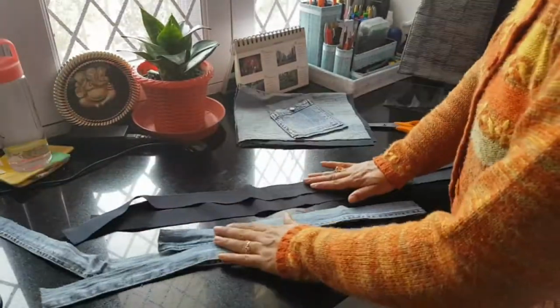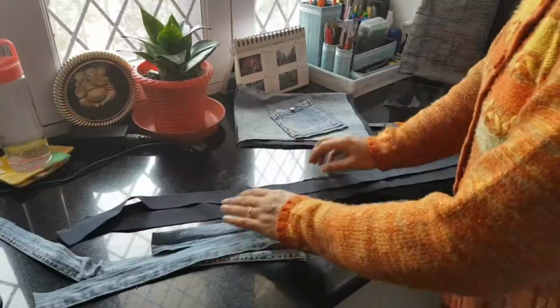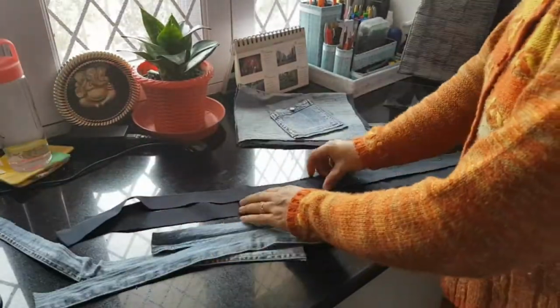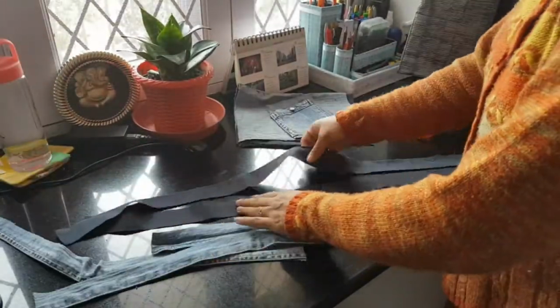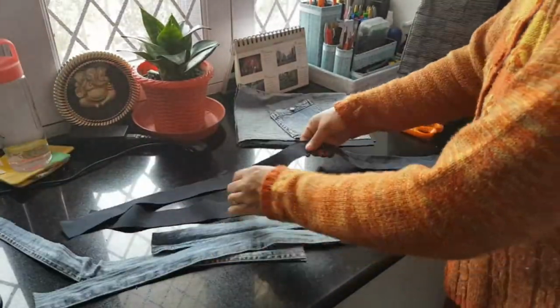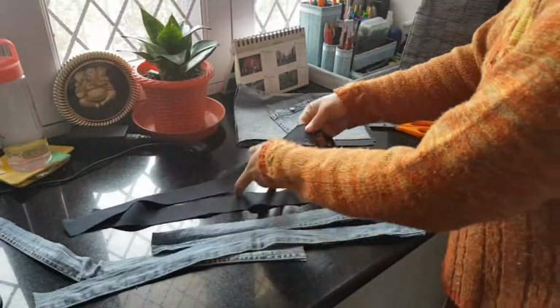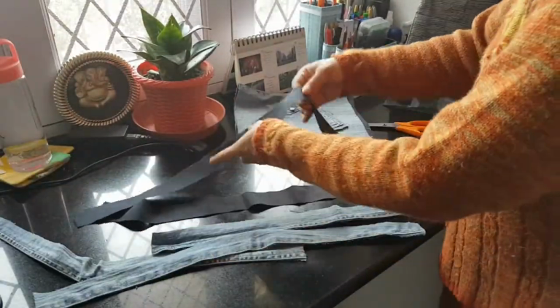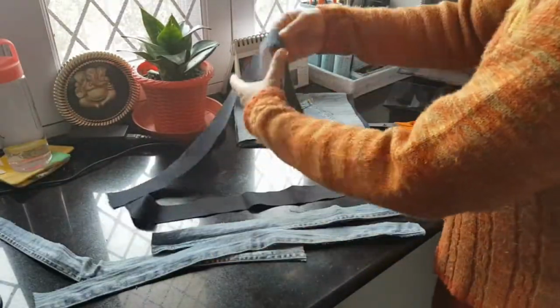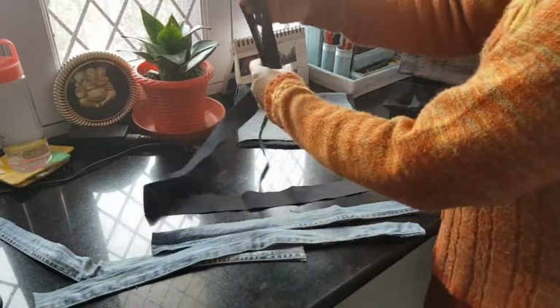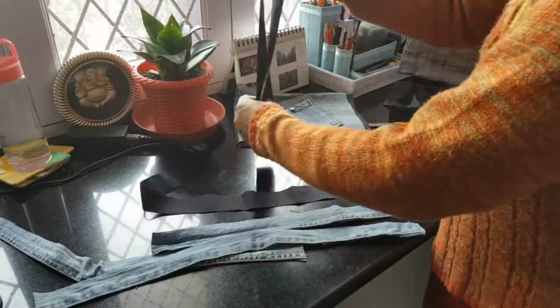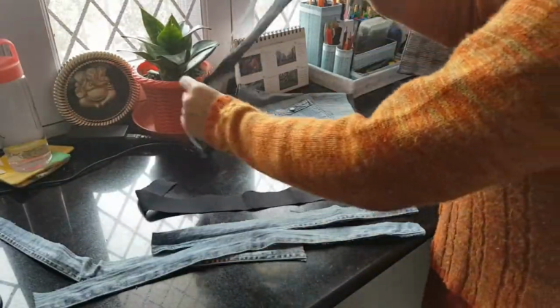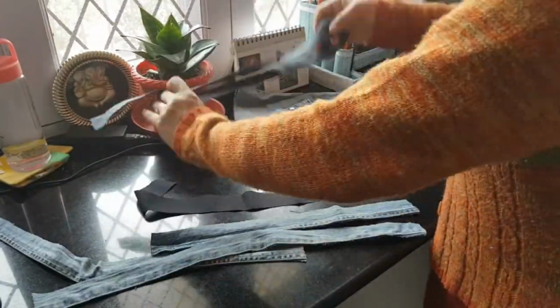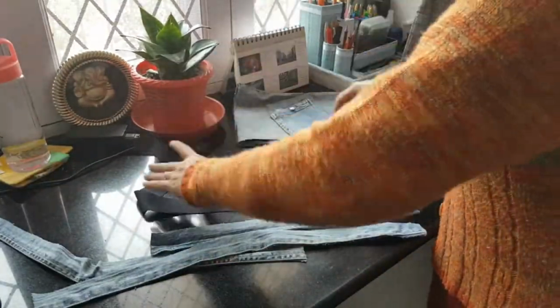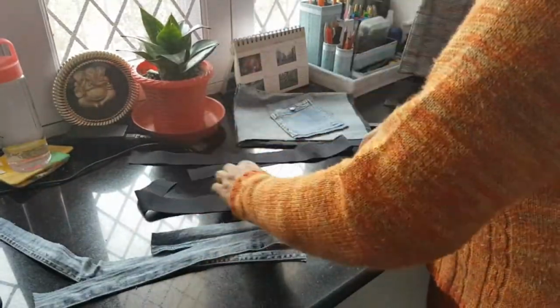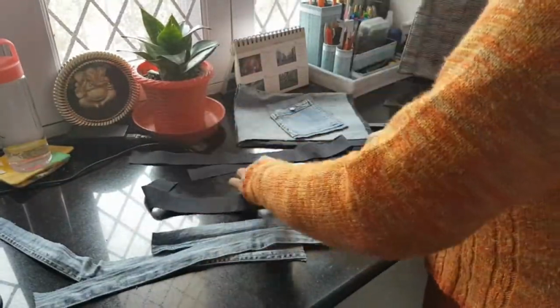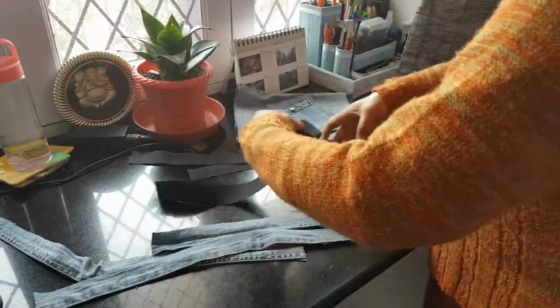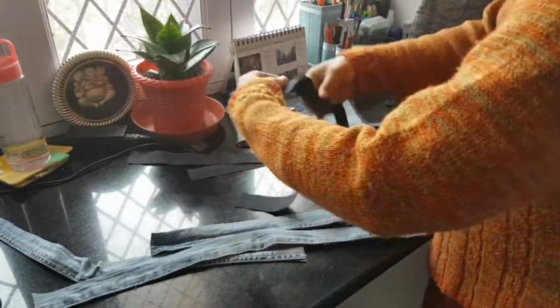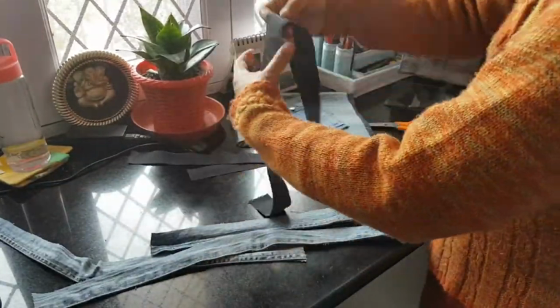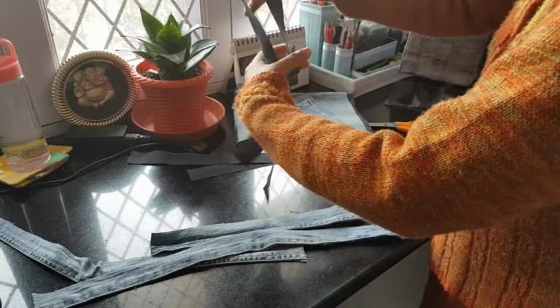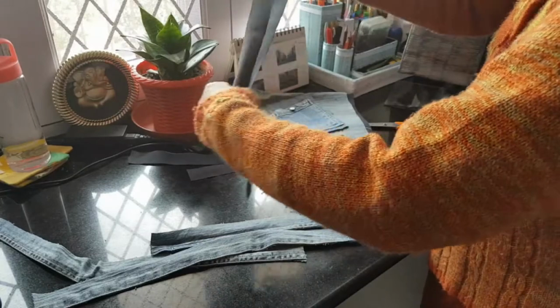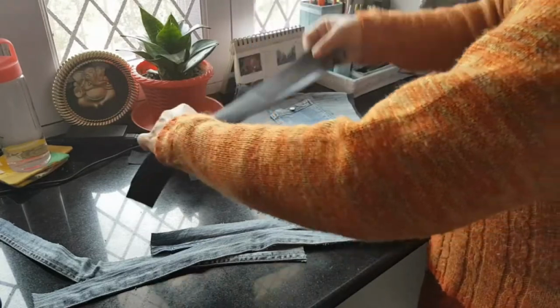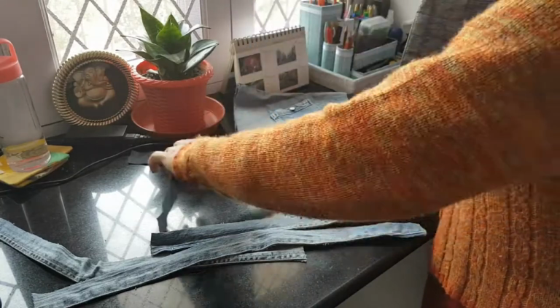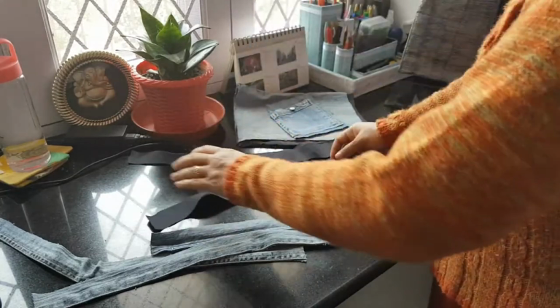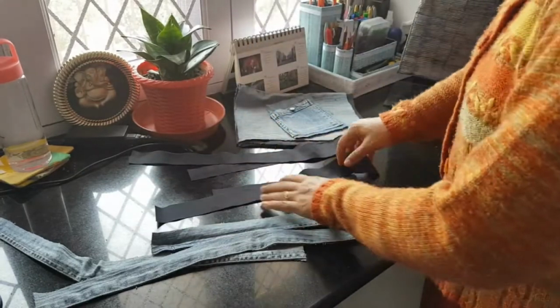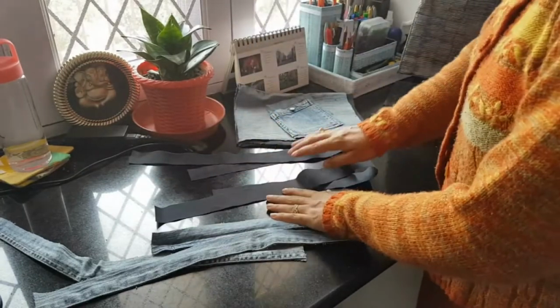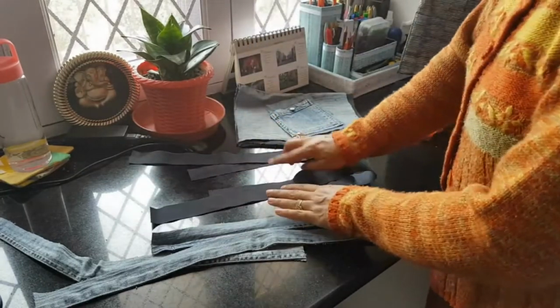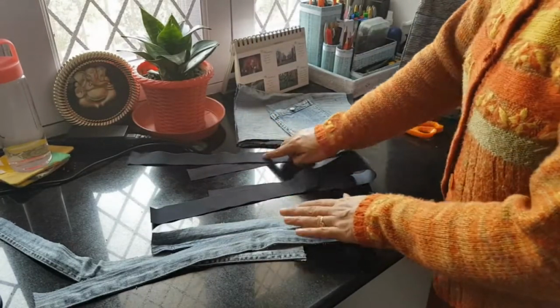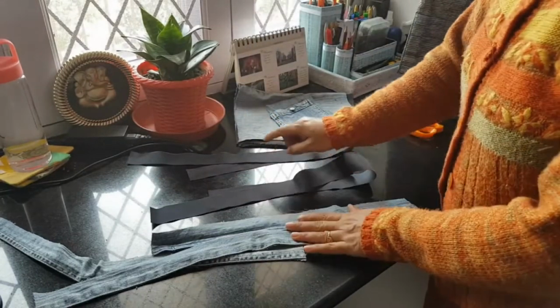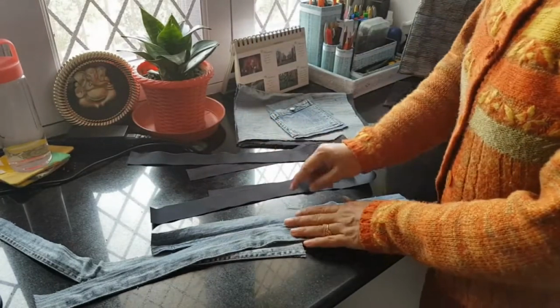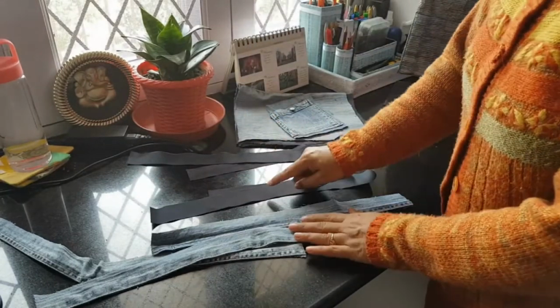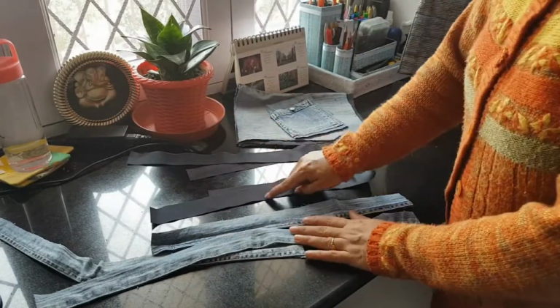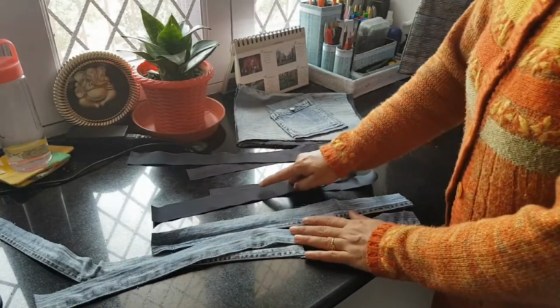With the same width, I also cut out long strips from the inner body fabric.